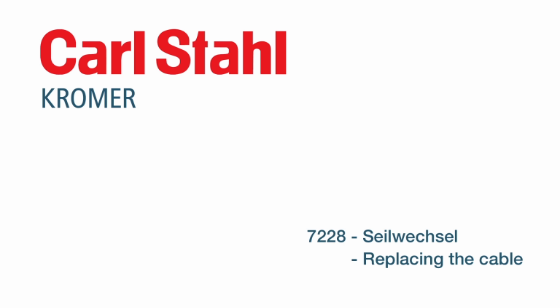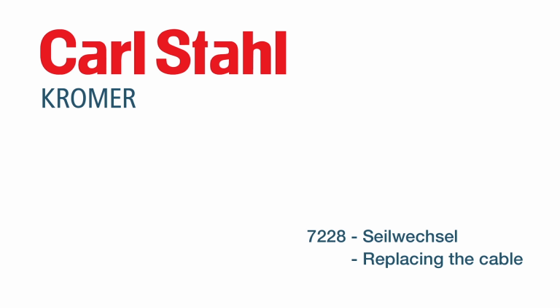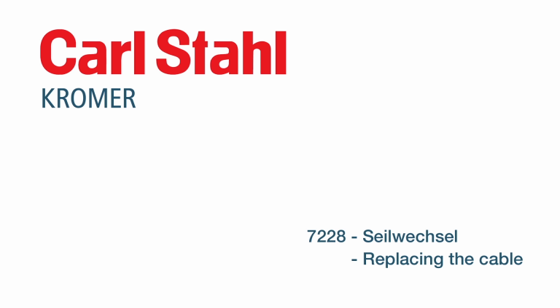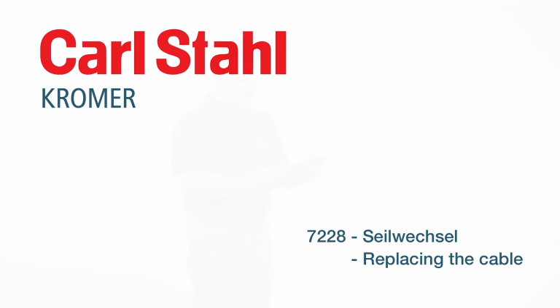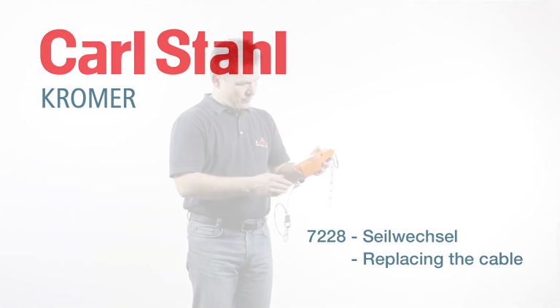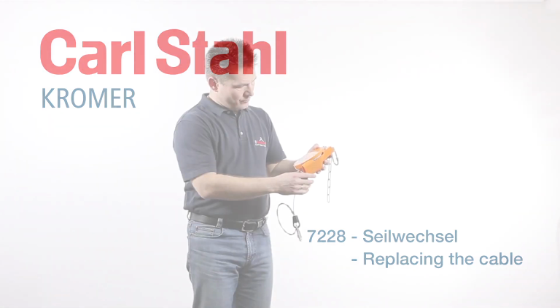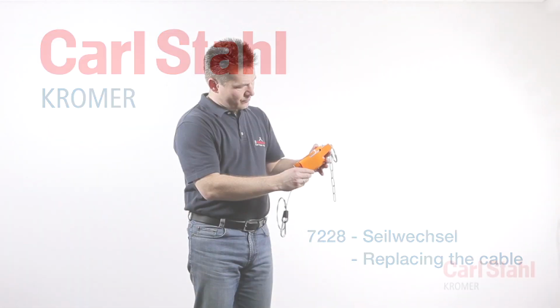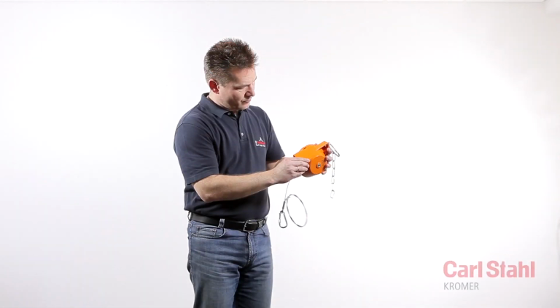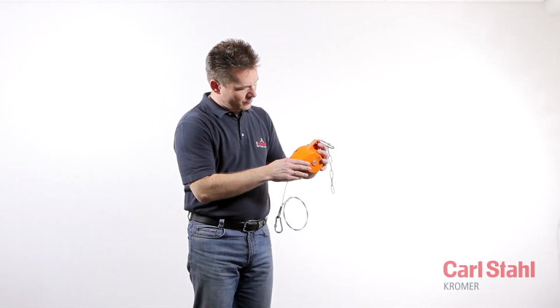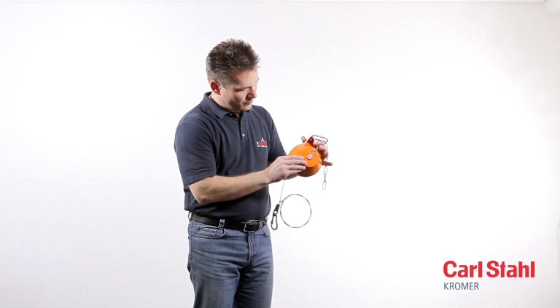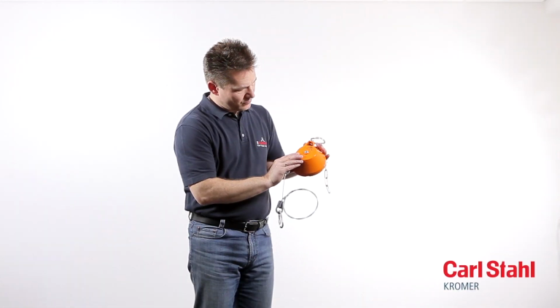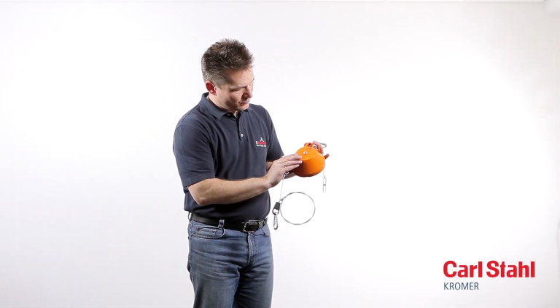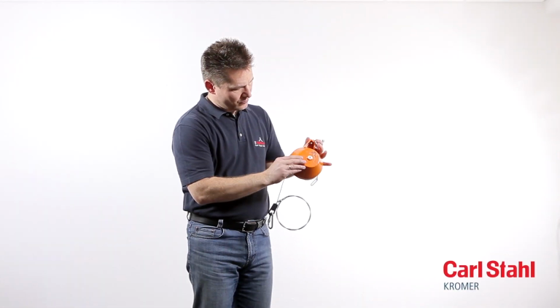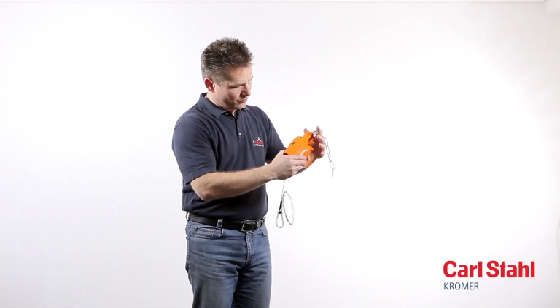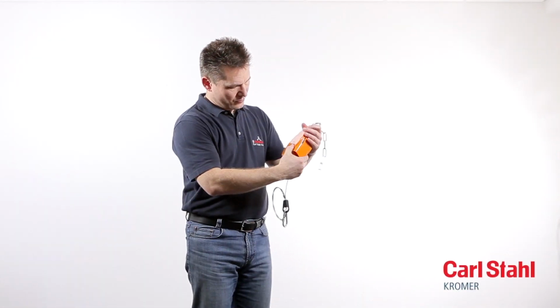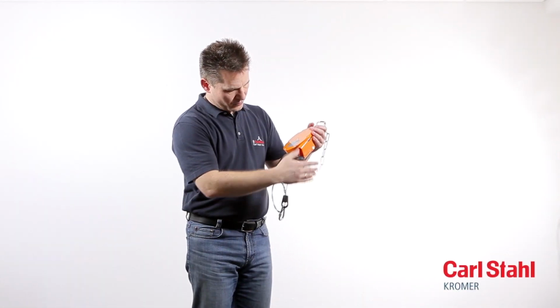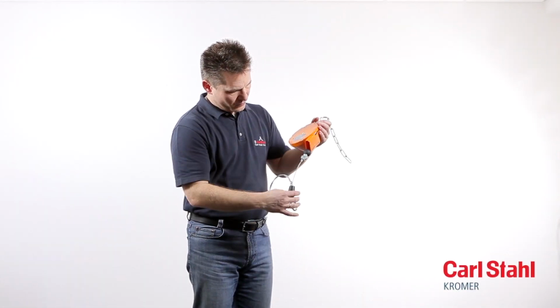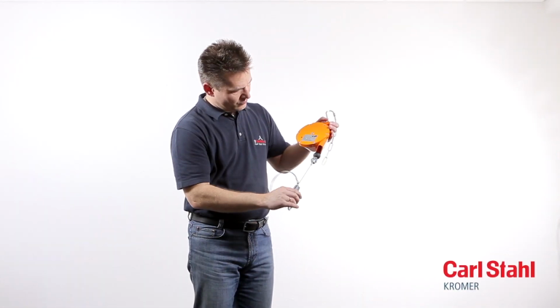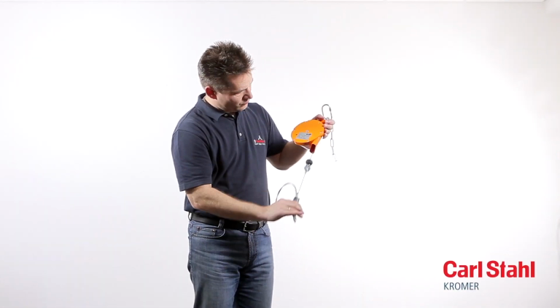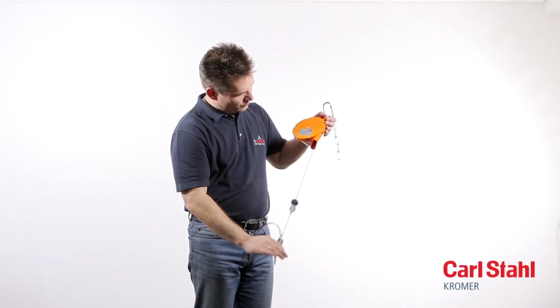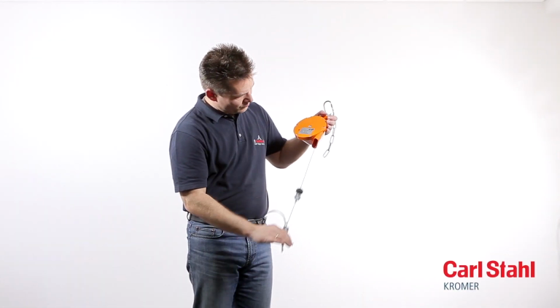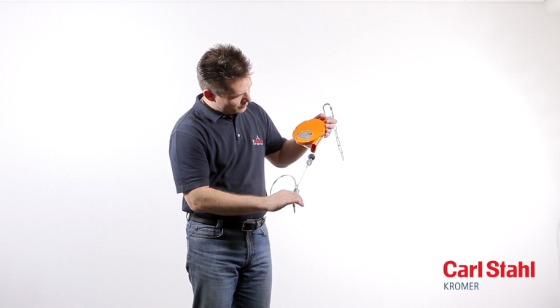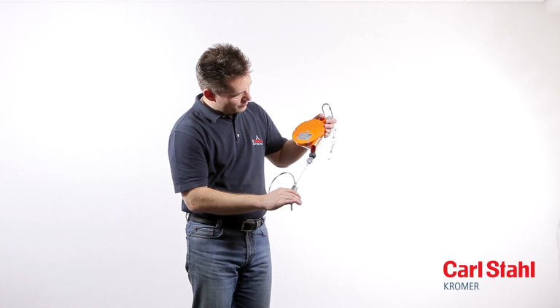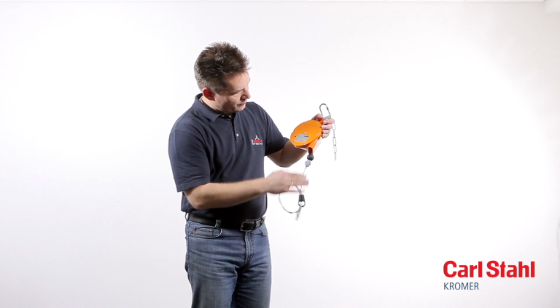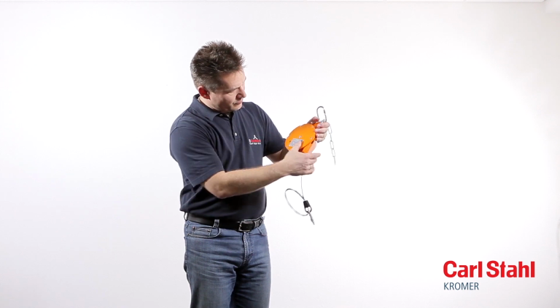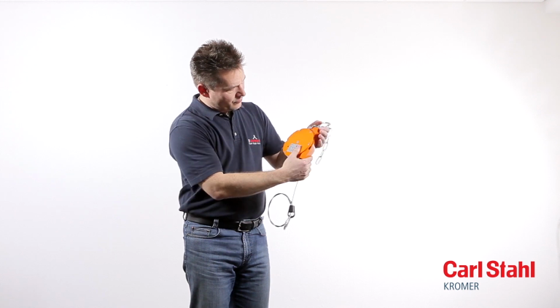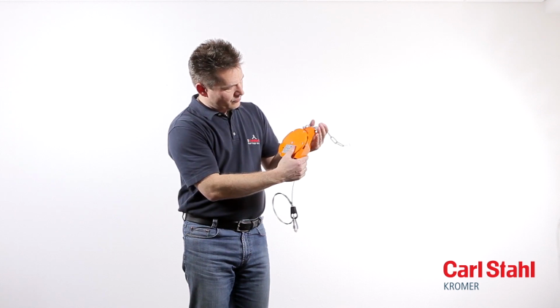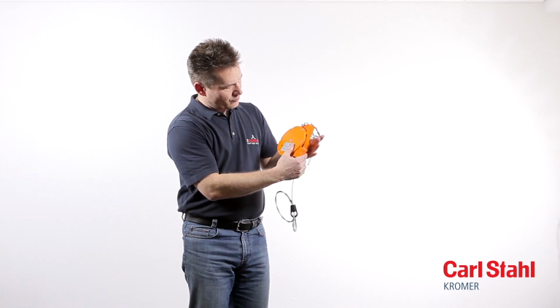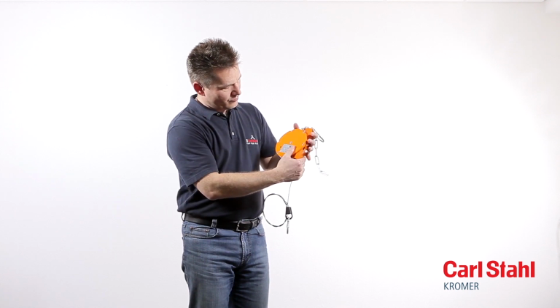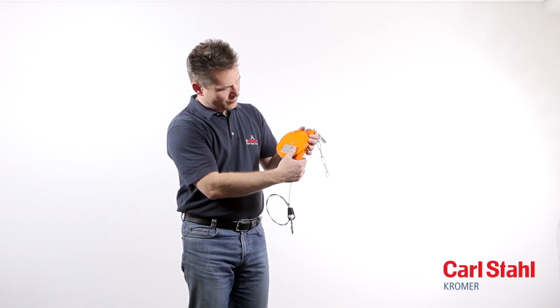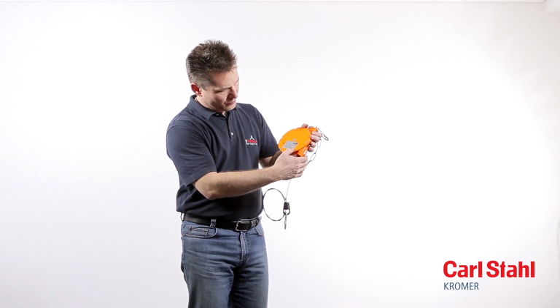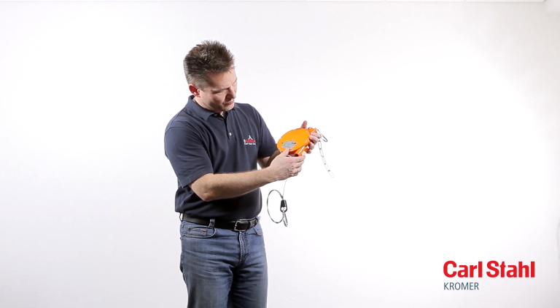This zero gravity balancer model allows you to replace the cable without unloading the spring and disassembling the balancer.